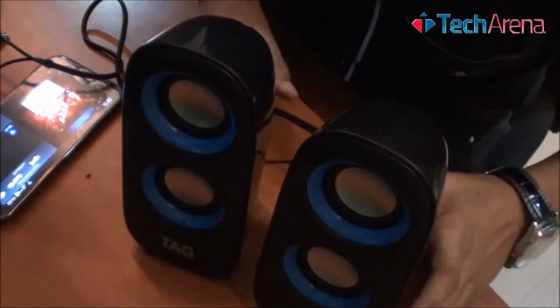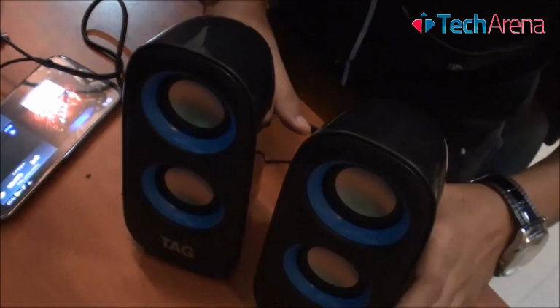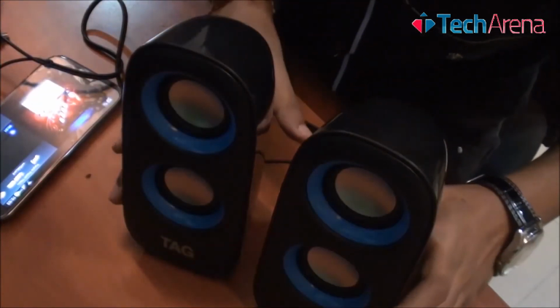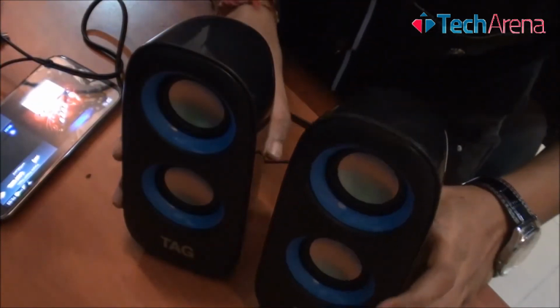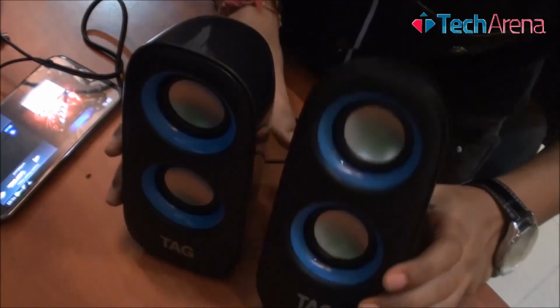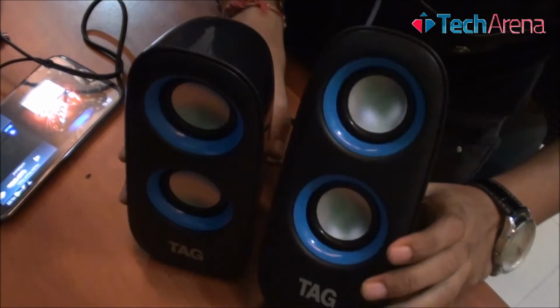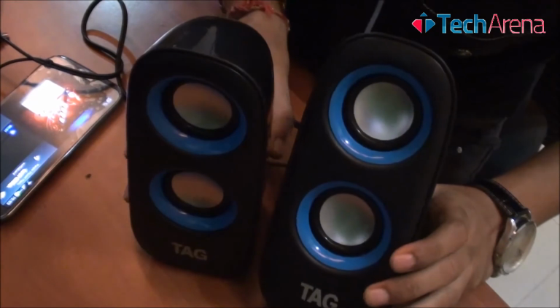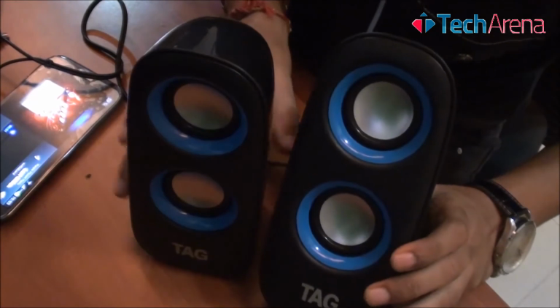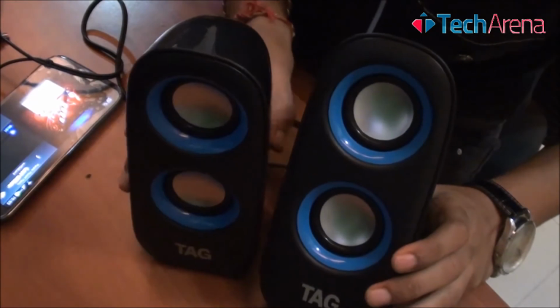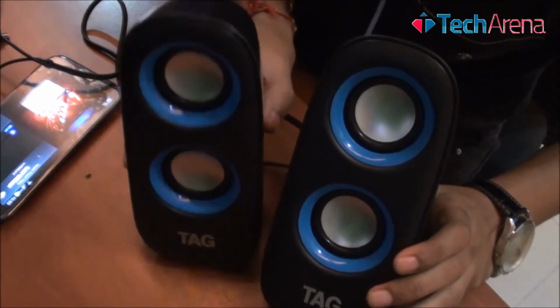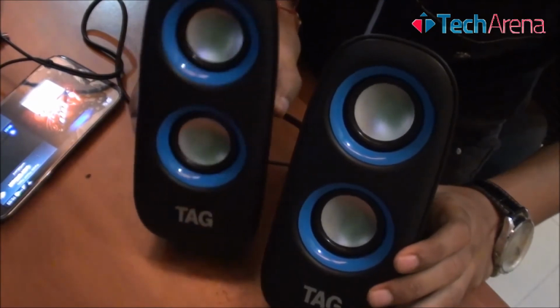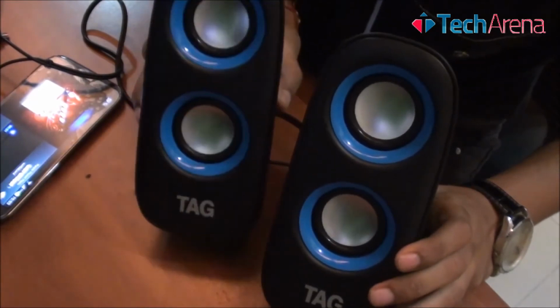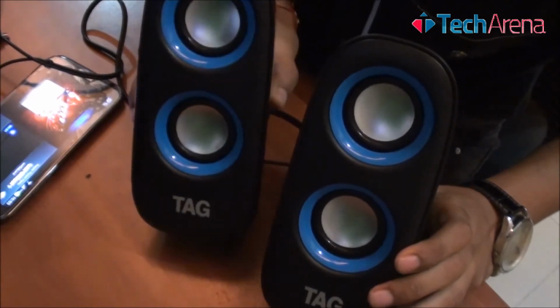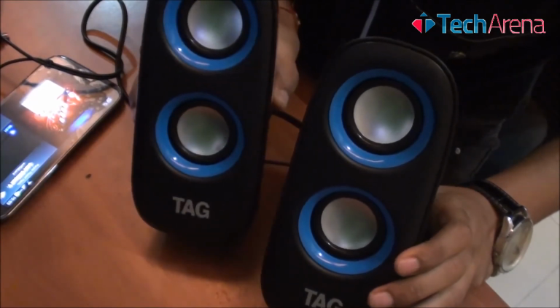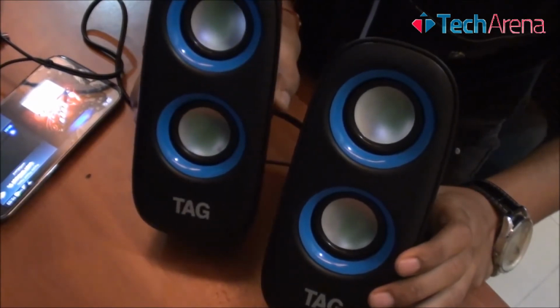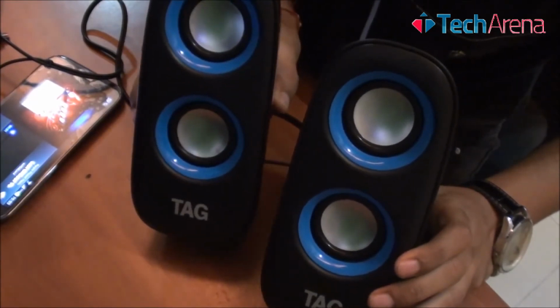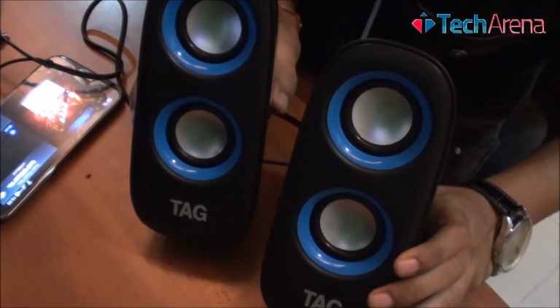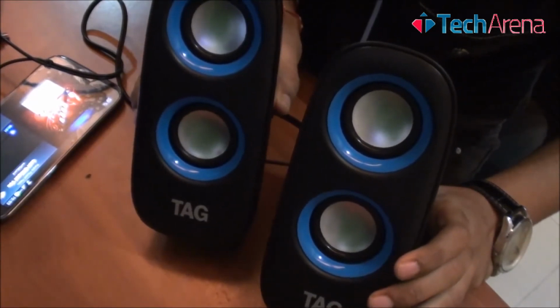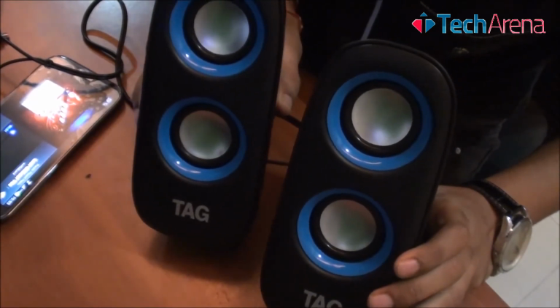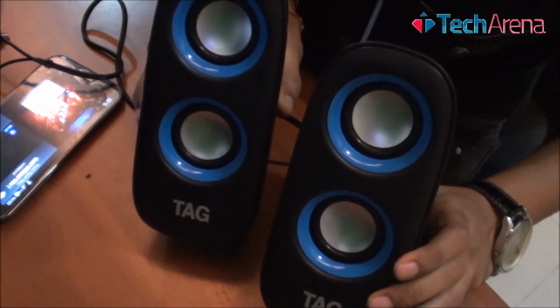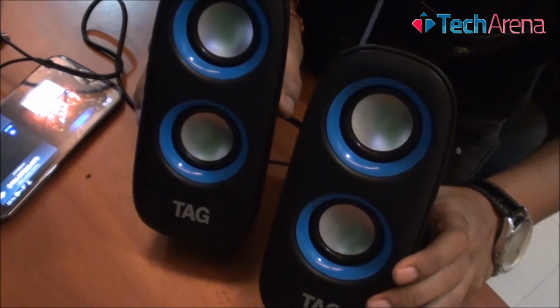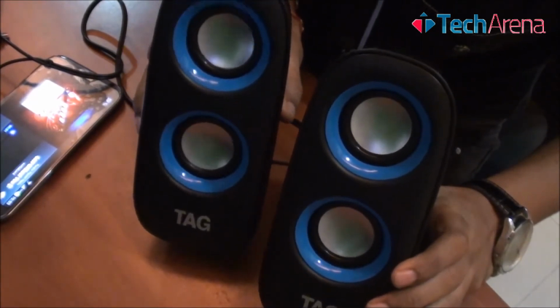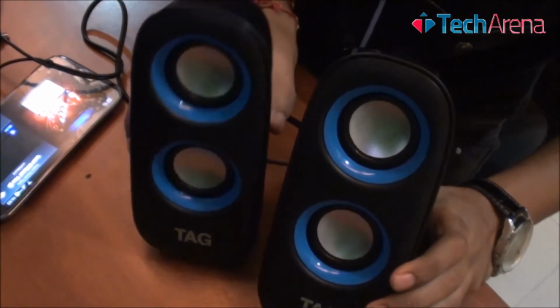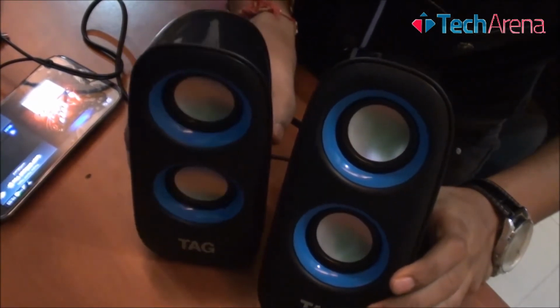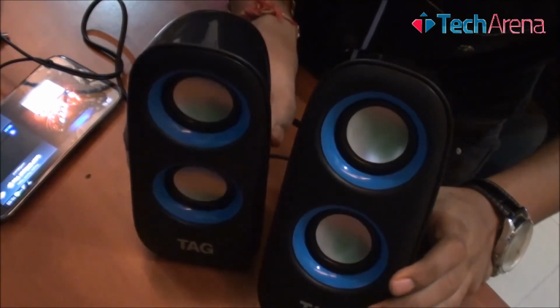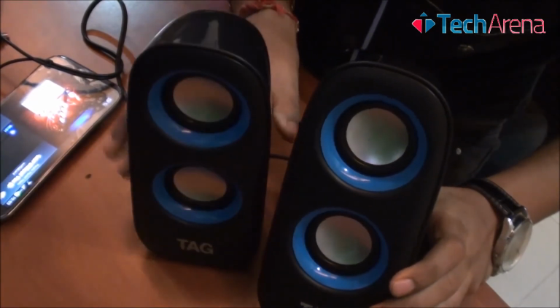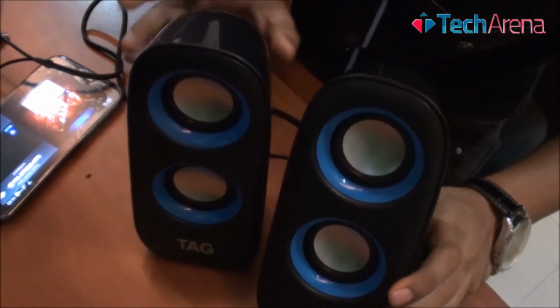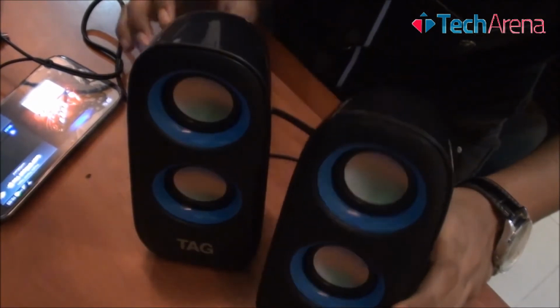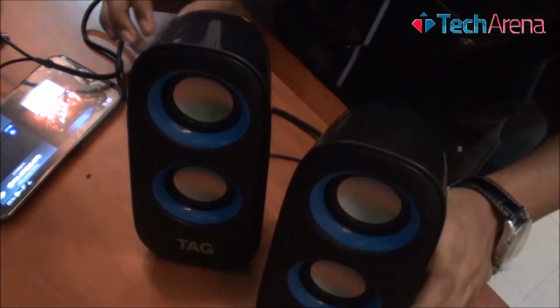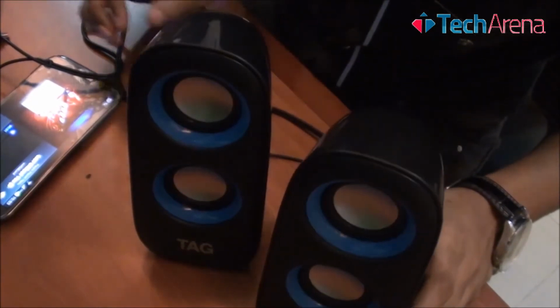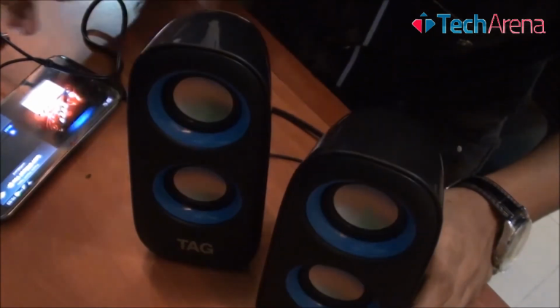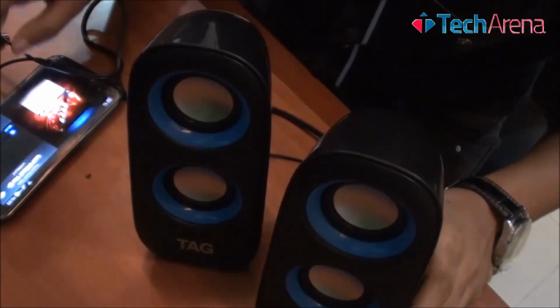Now I am going to run a sample audio and we will test out the maximum audio output. I have set the volume level to maximum.